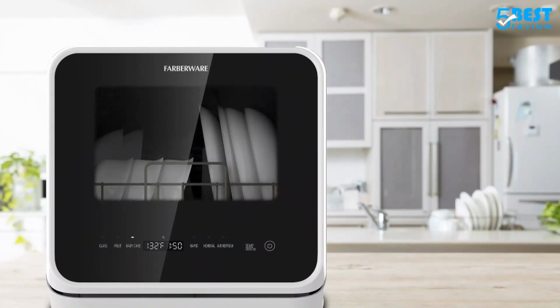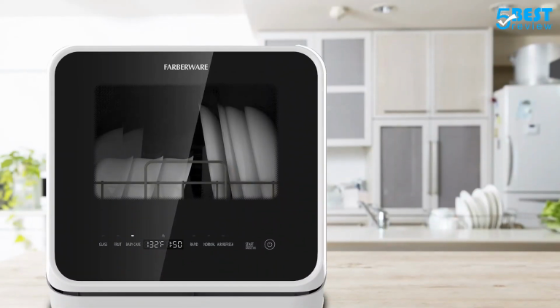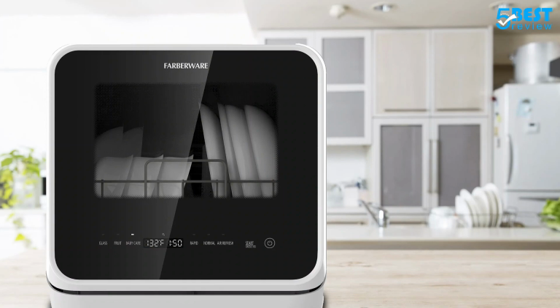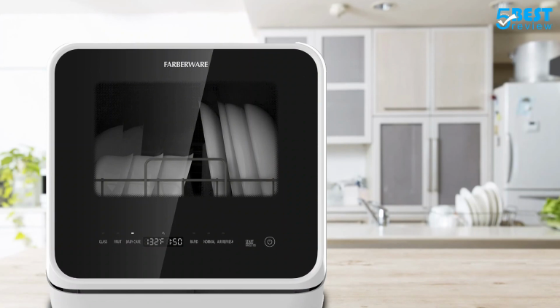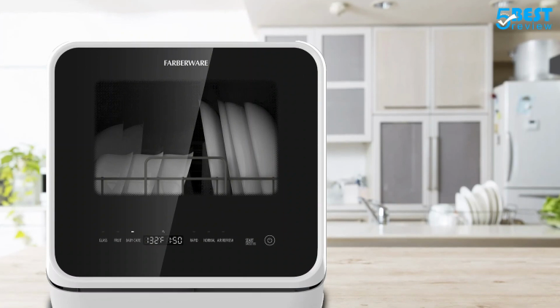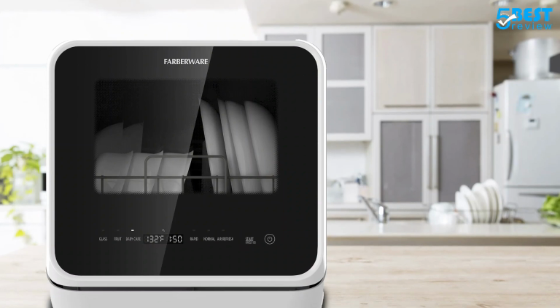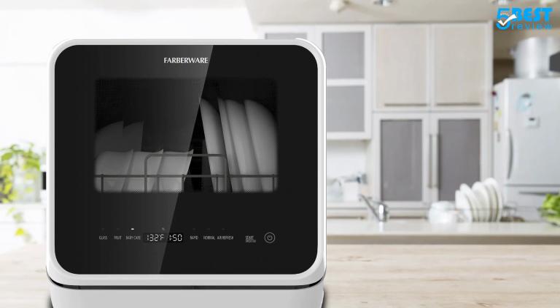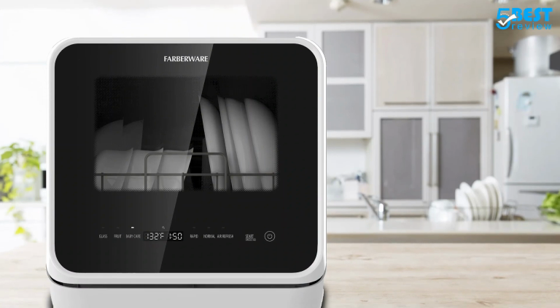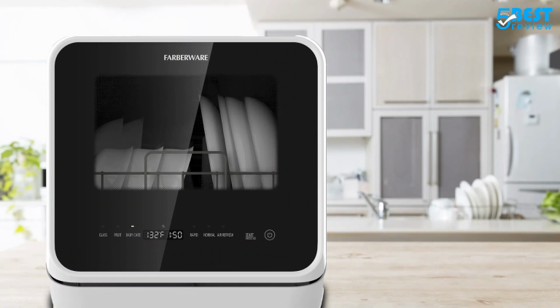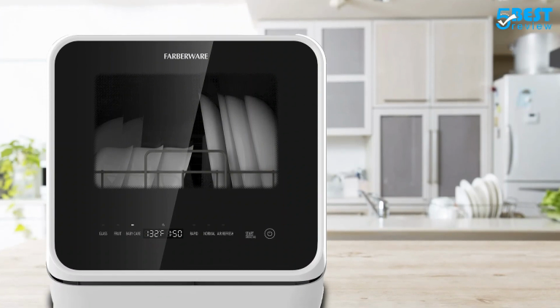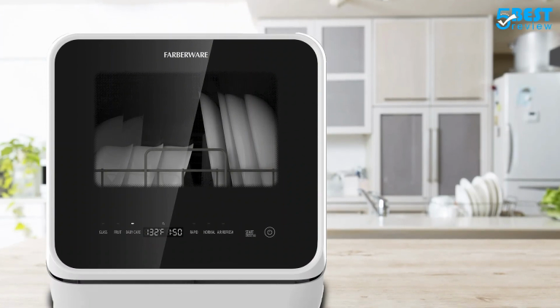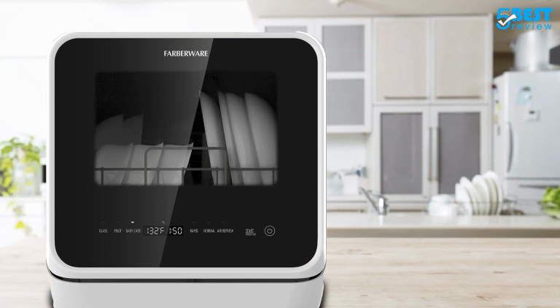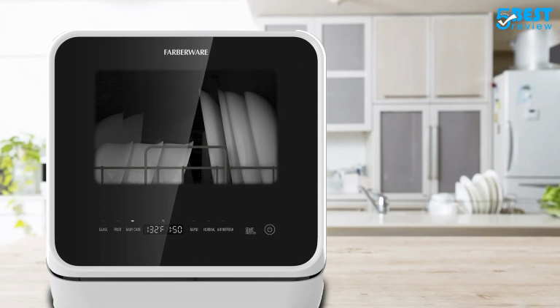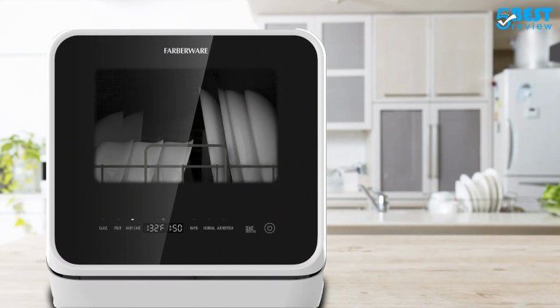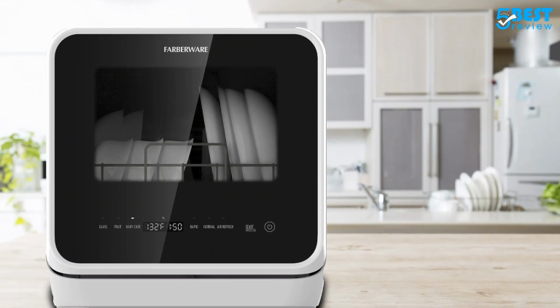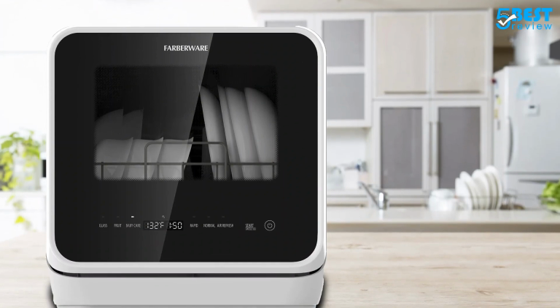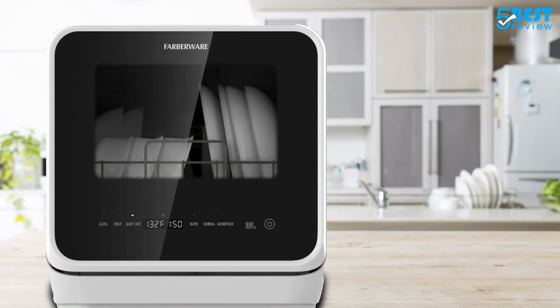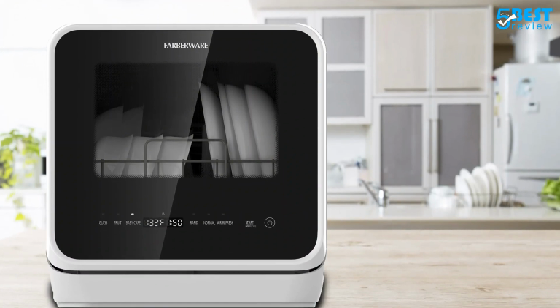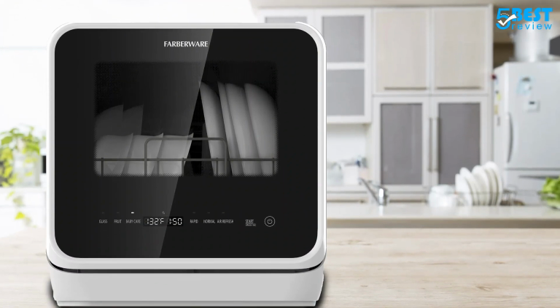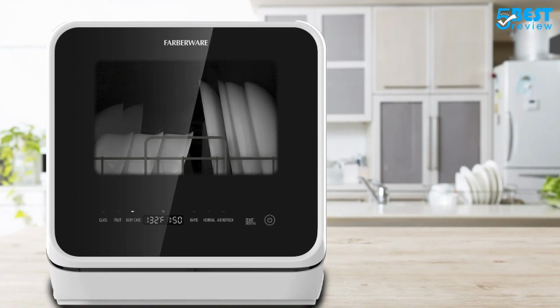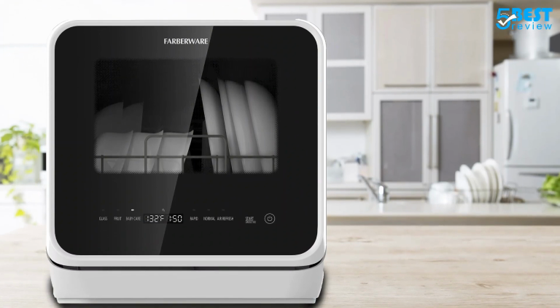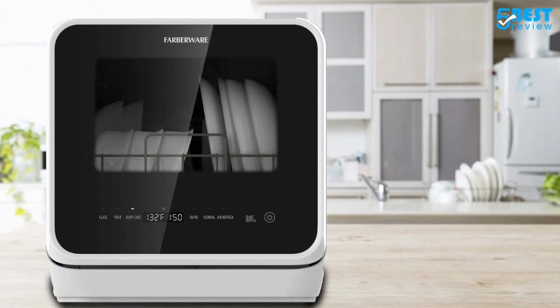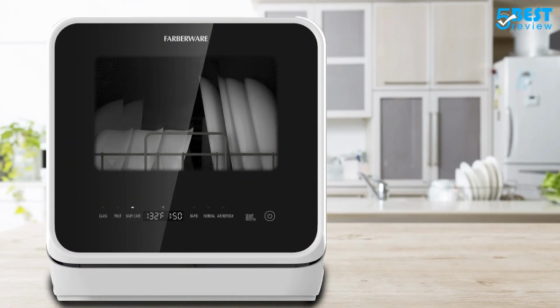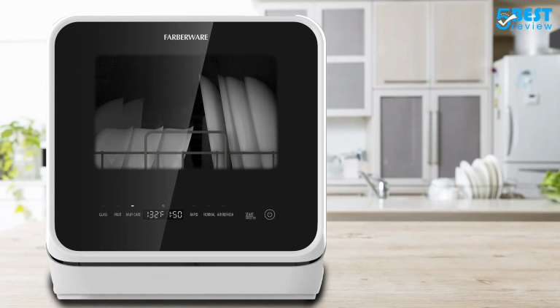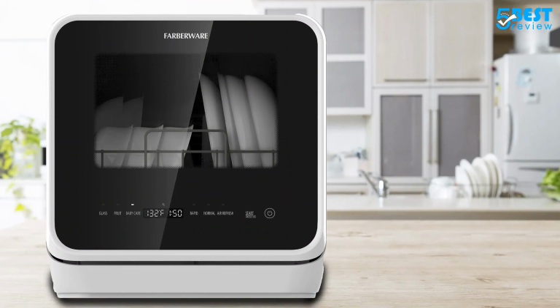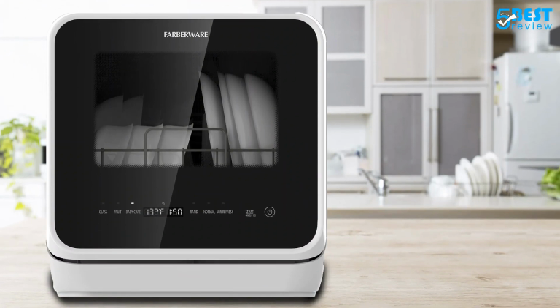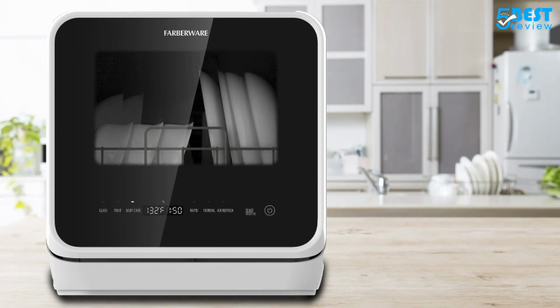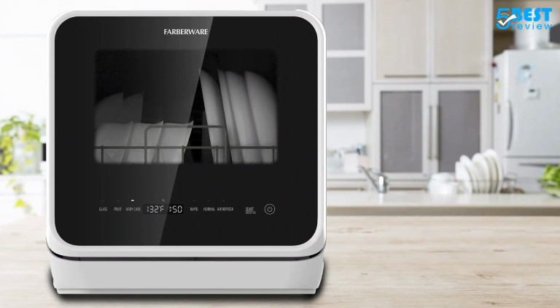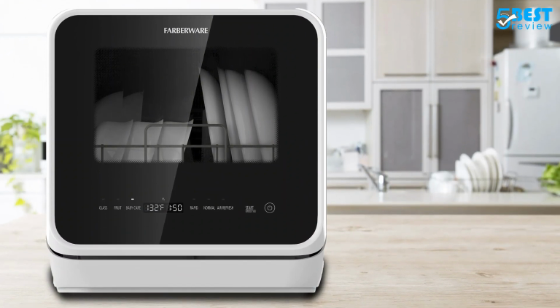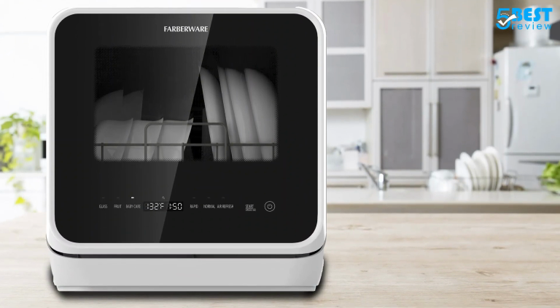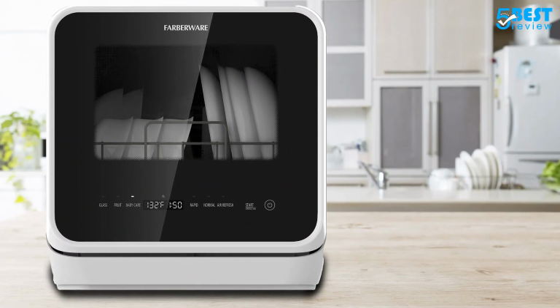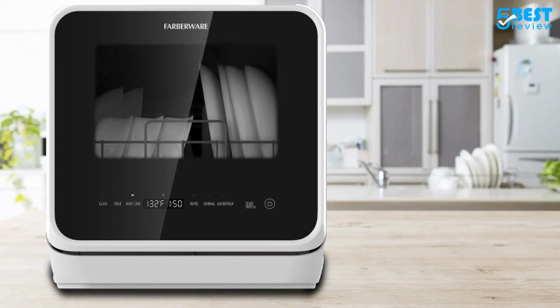A dedicated fruit wash setting makes it easy to wash fruit and vegetables with the included basket.